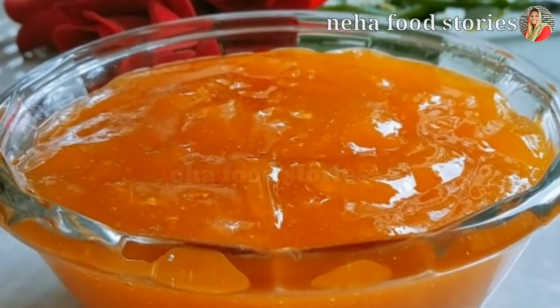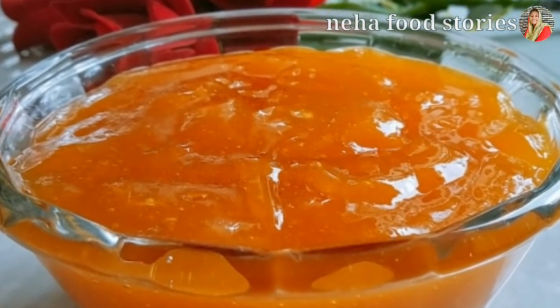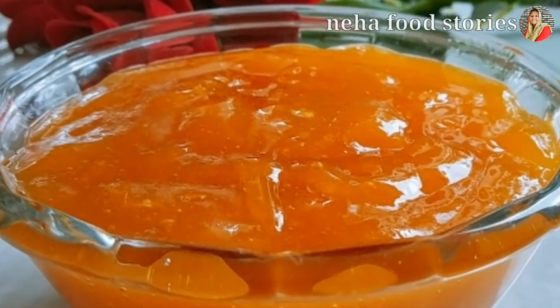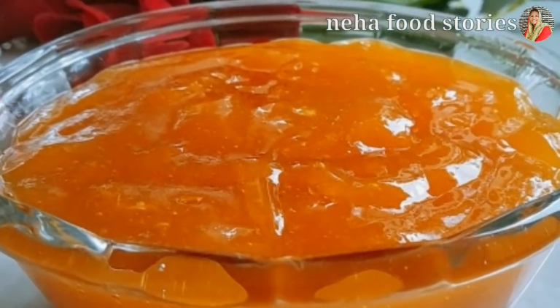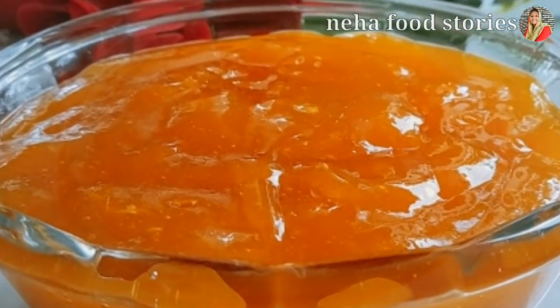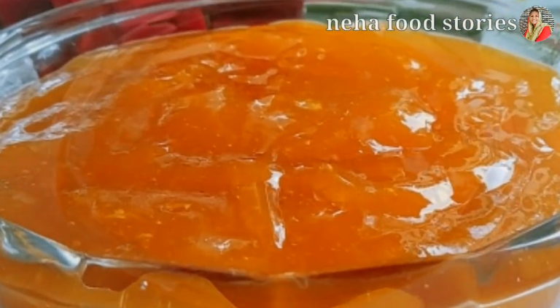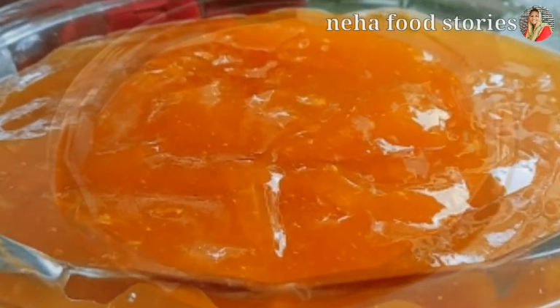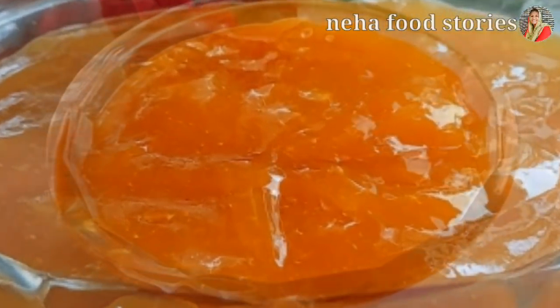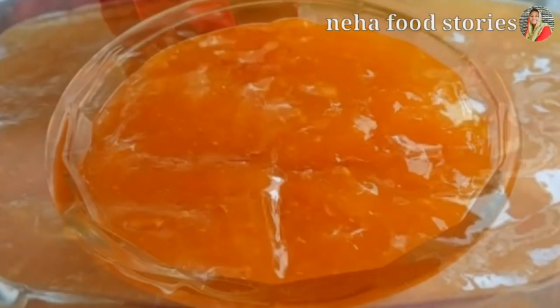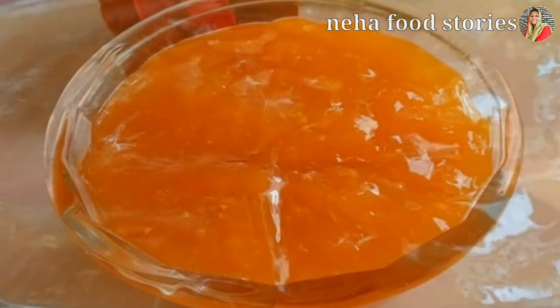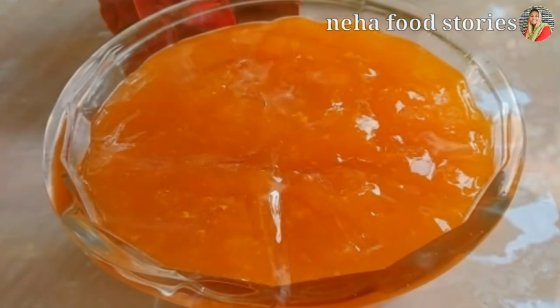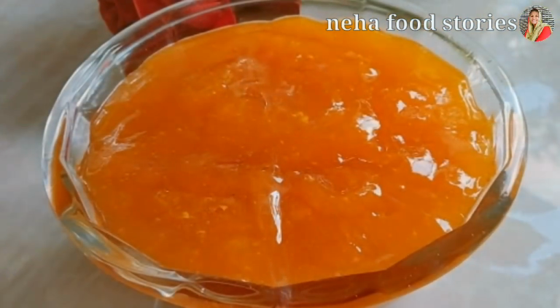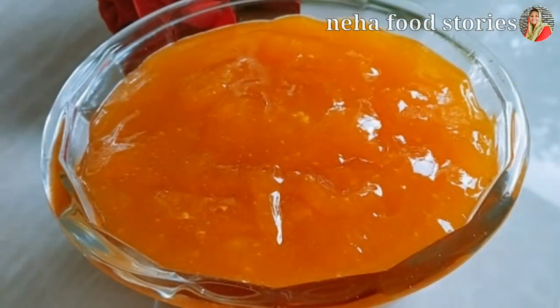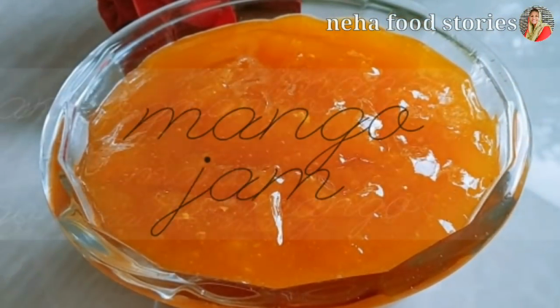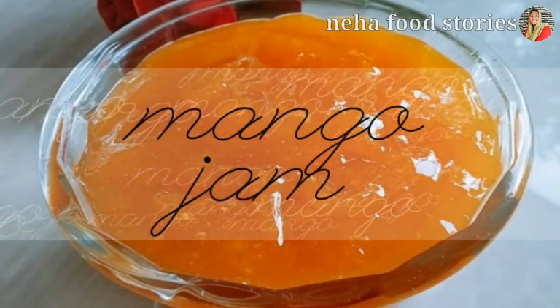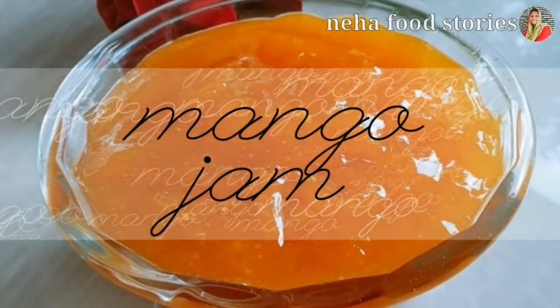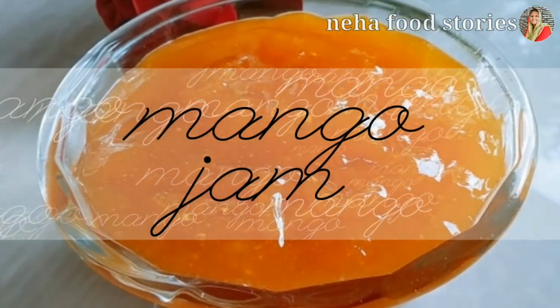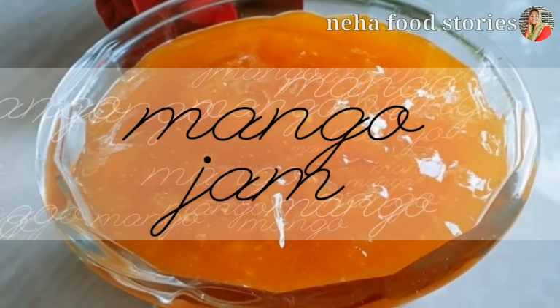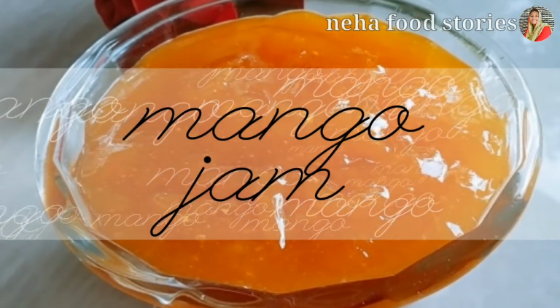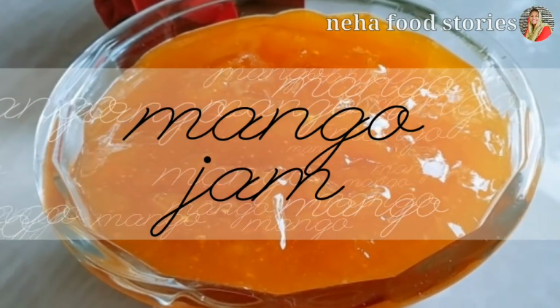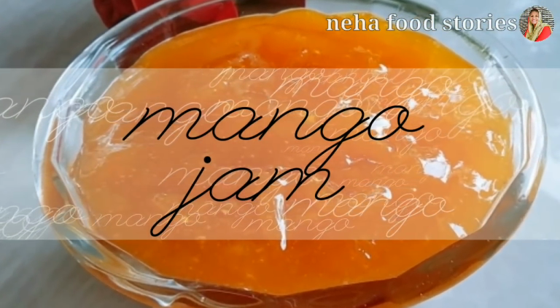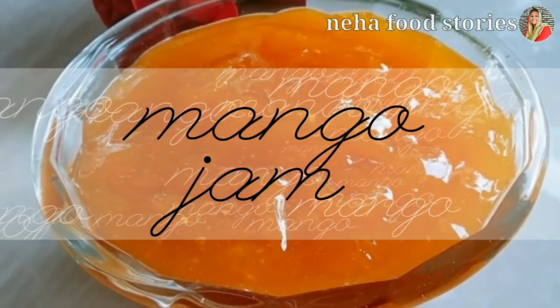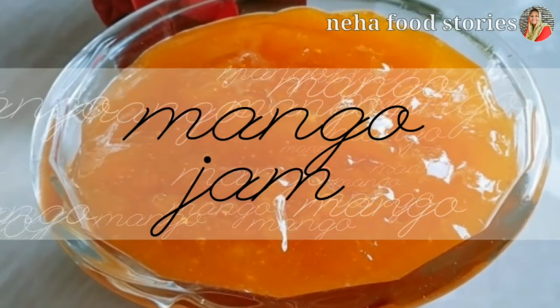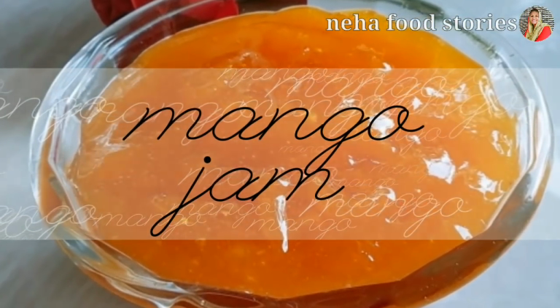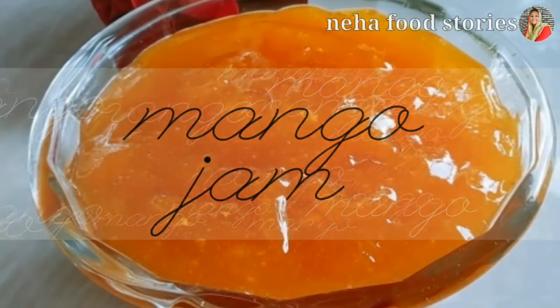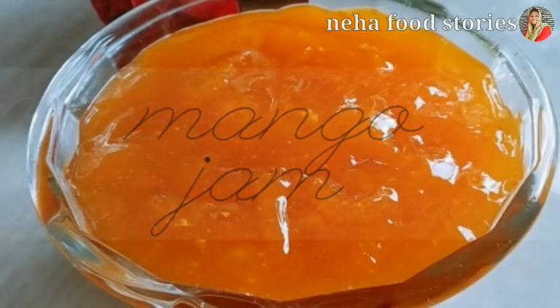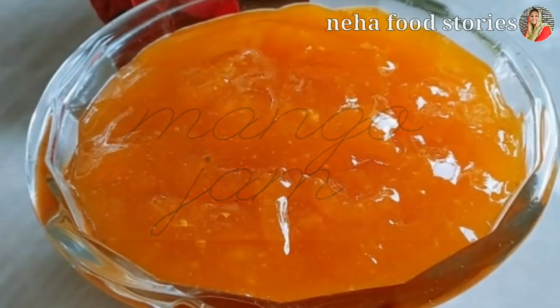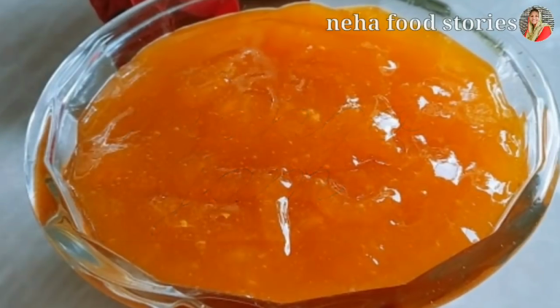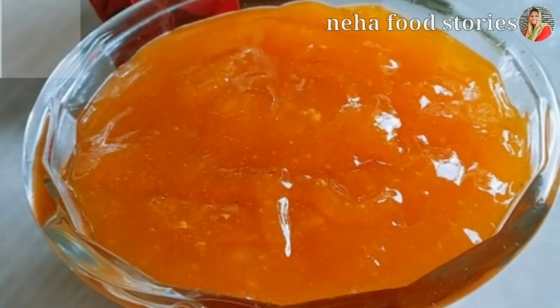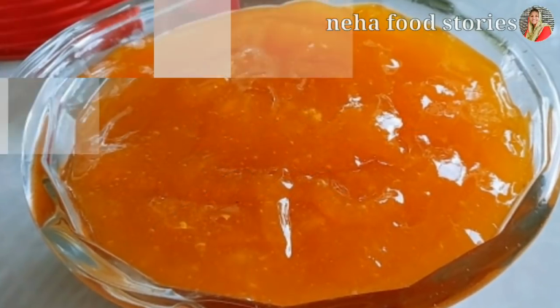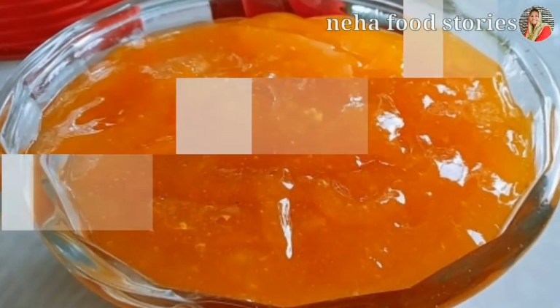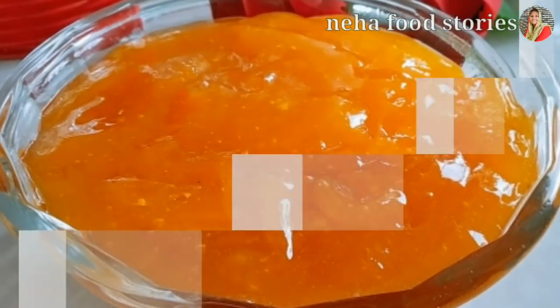Hi friends! Welcome to Neha for Stories. I am Shahrupa Shamir. I am going to share a mango jam recipe.